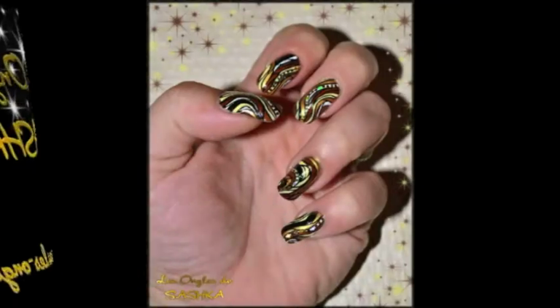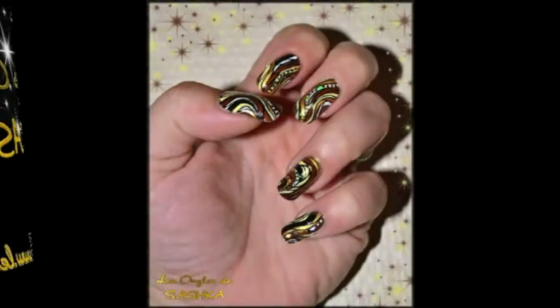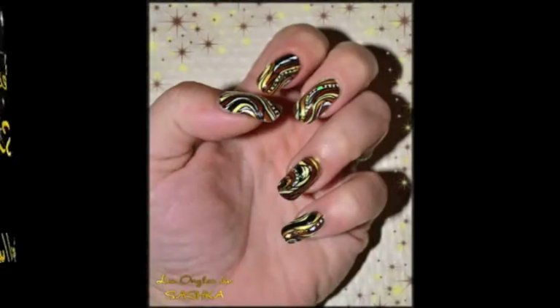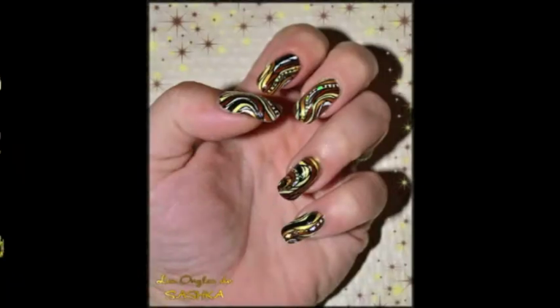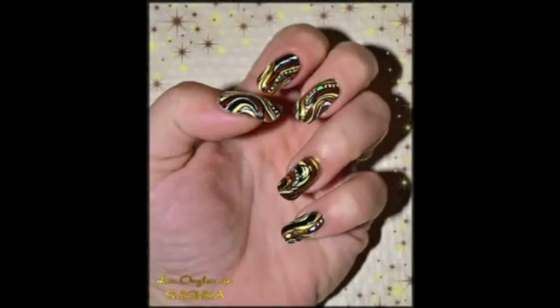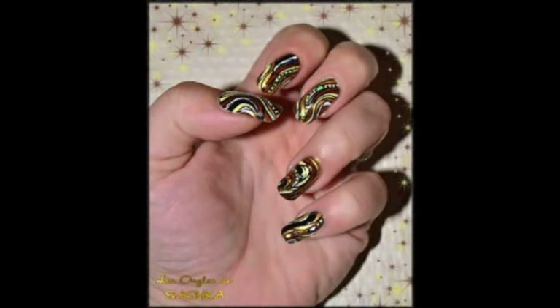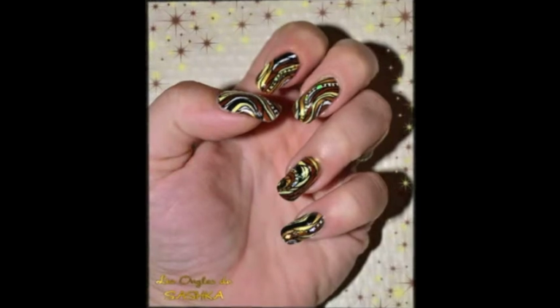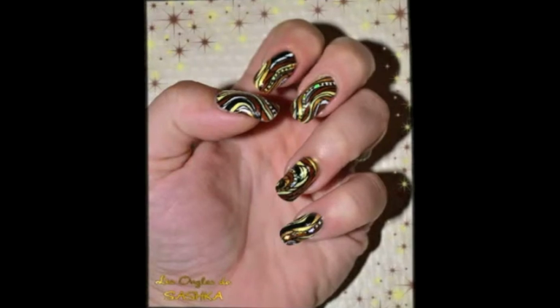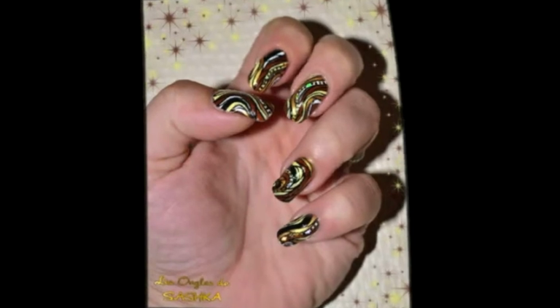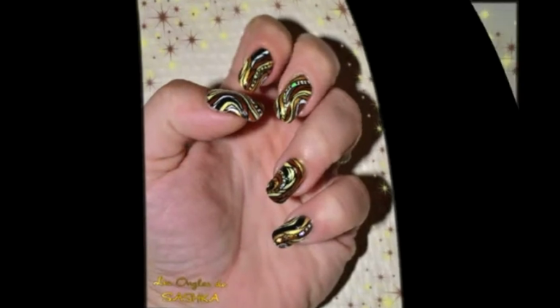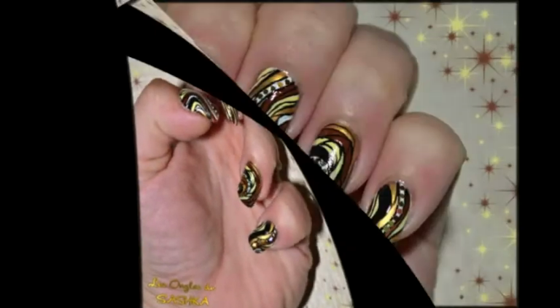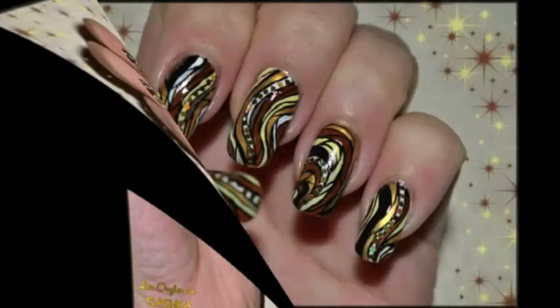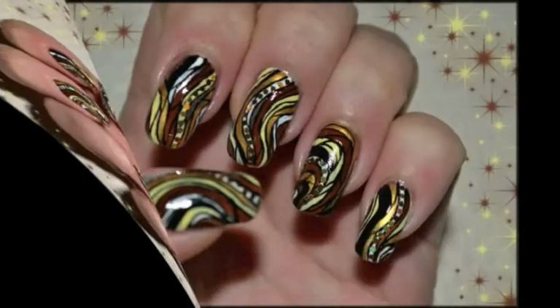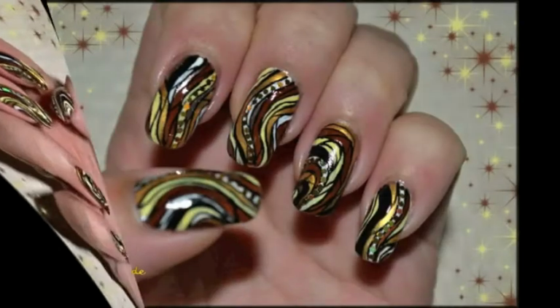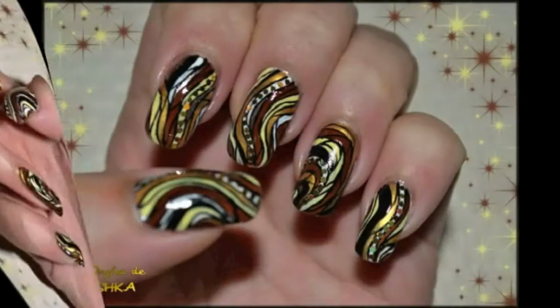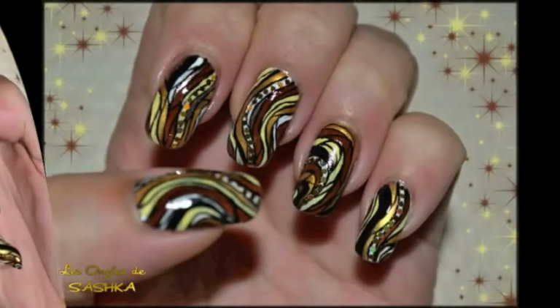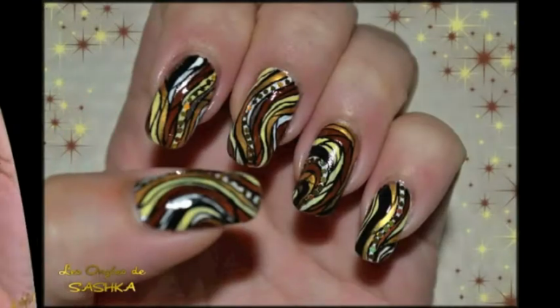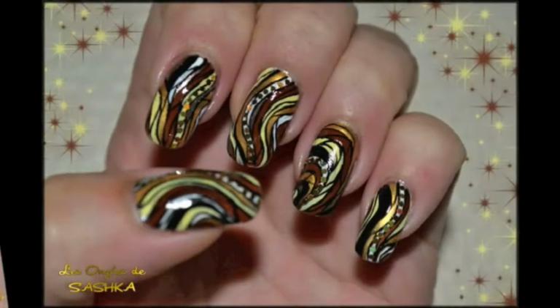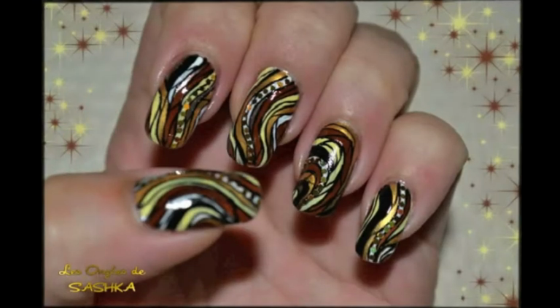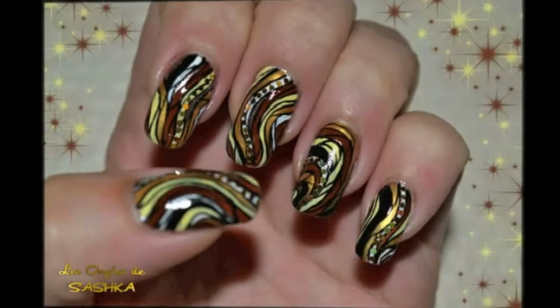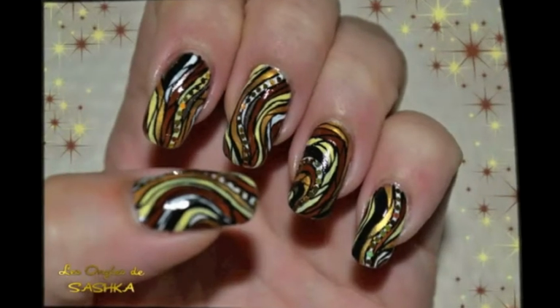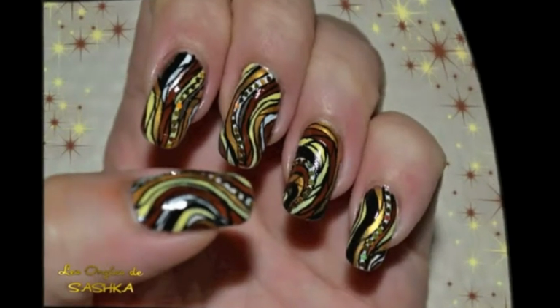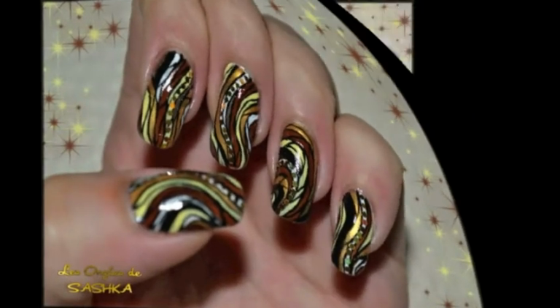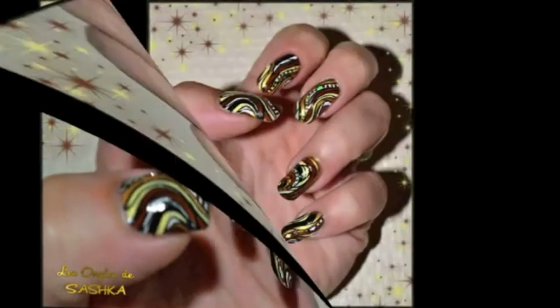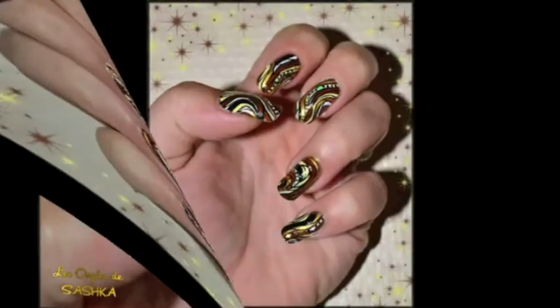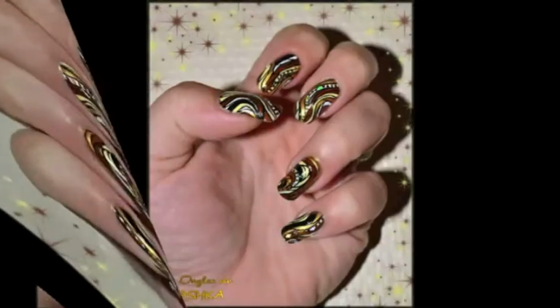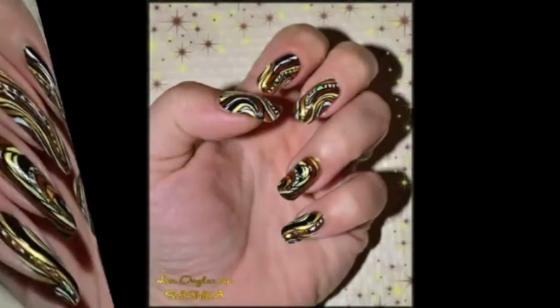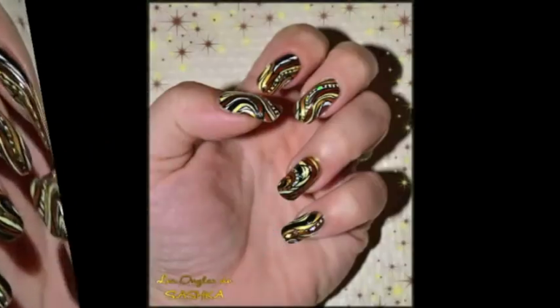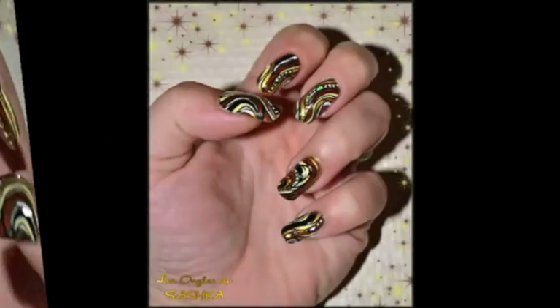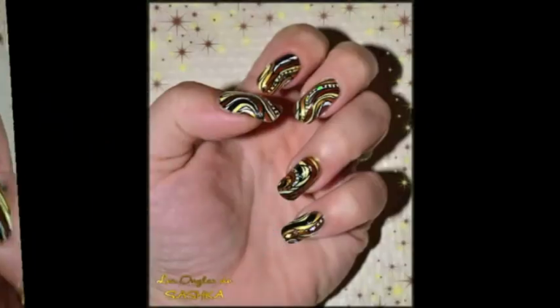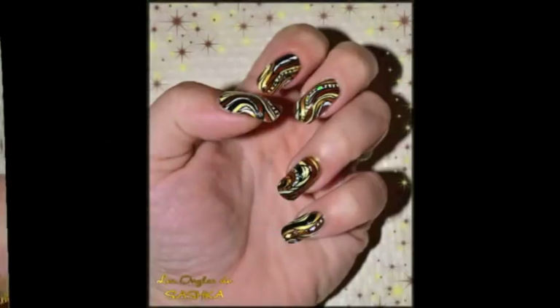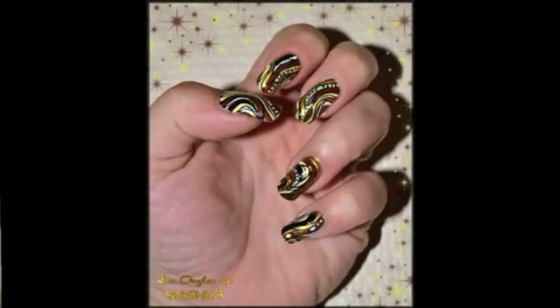Hi guys, this is Sashko. Welcome for this new tutorial, a nail art called Dakar.